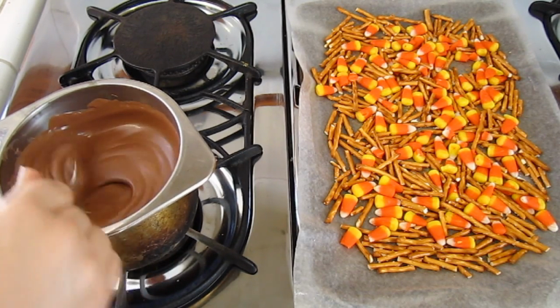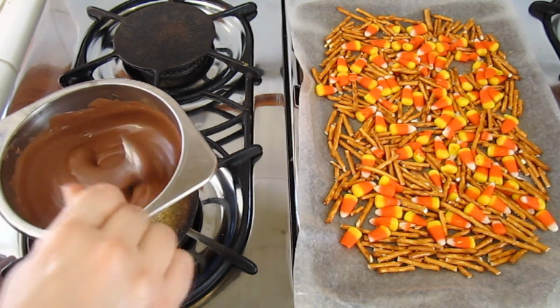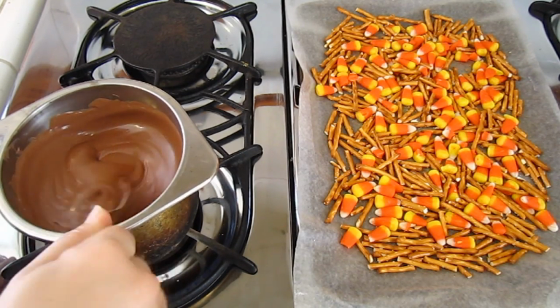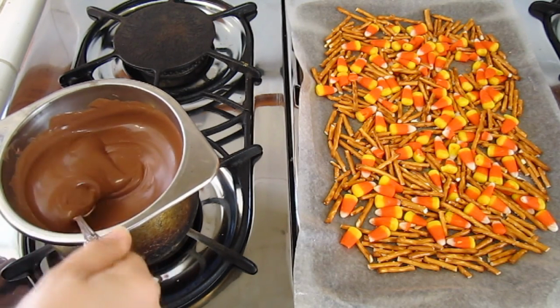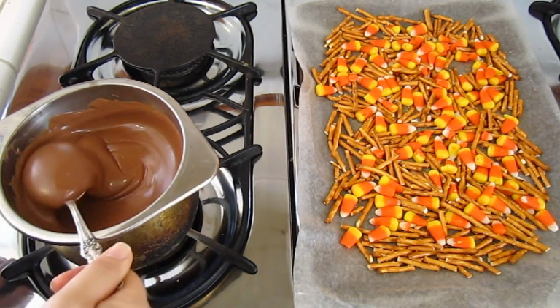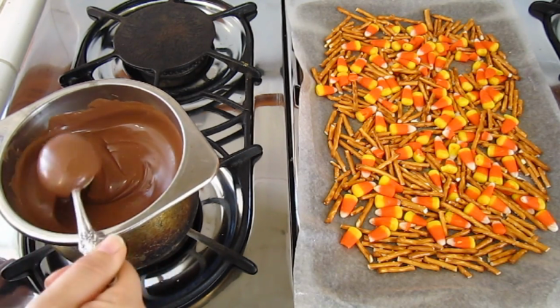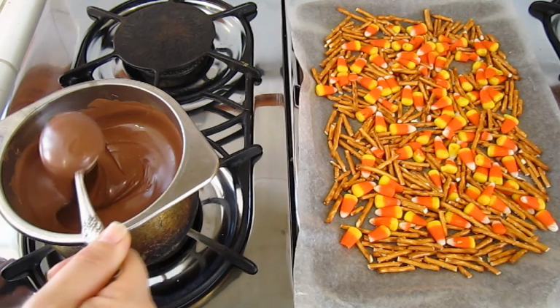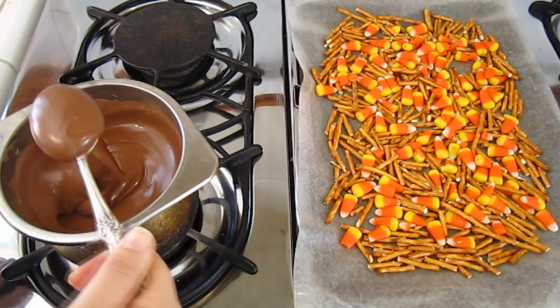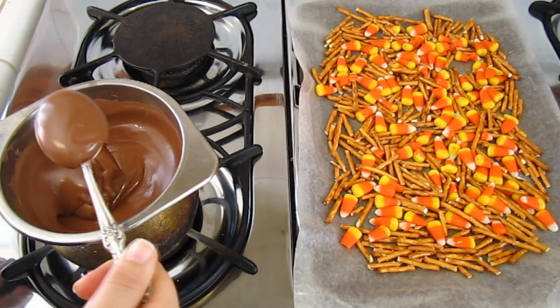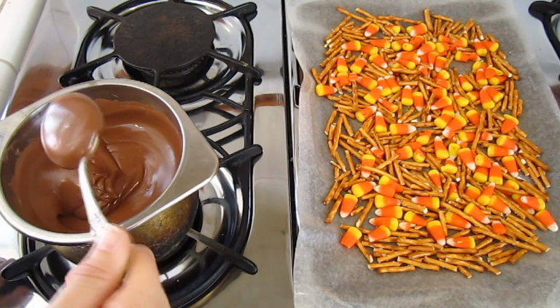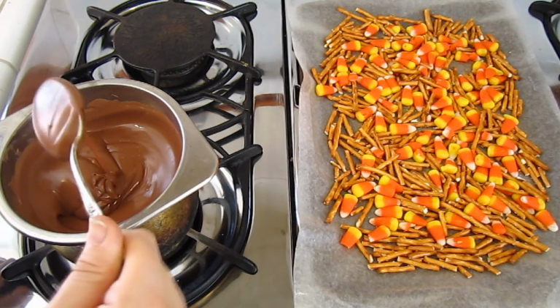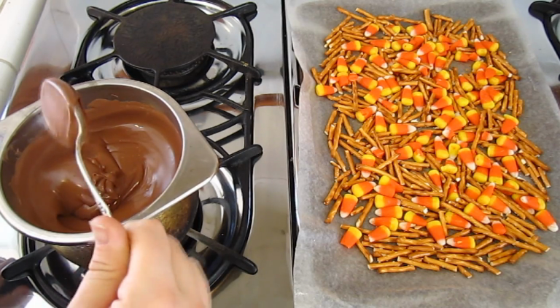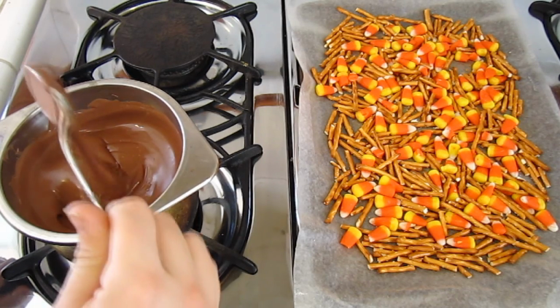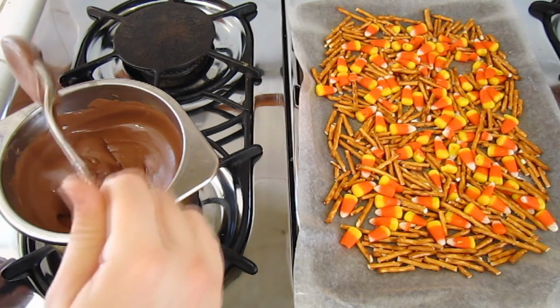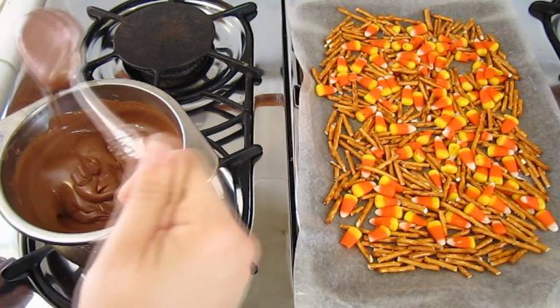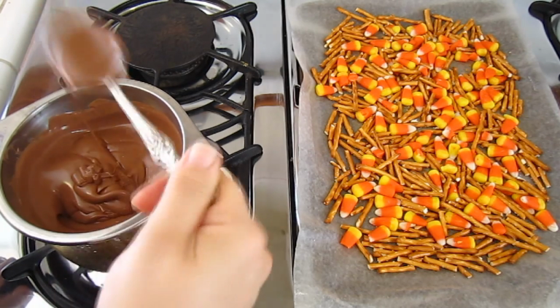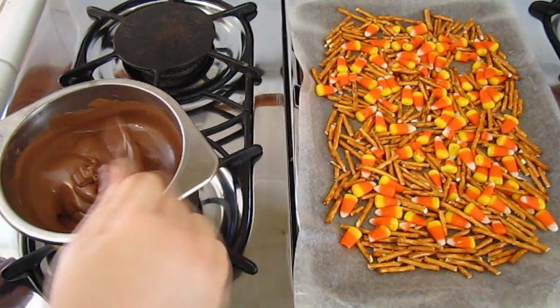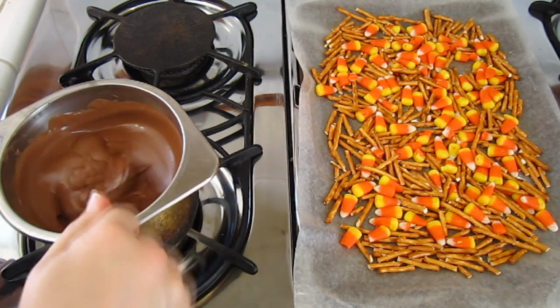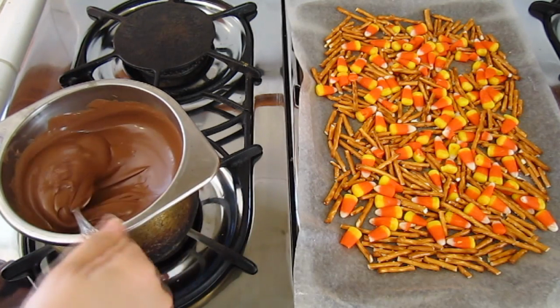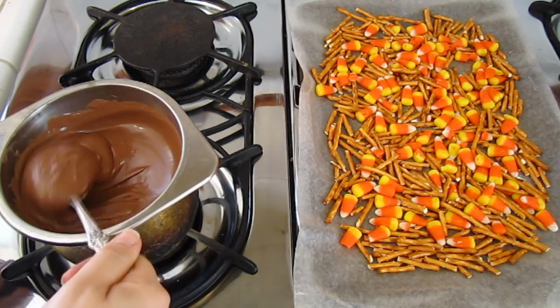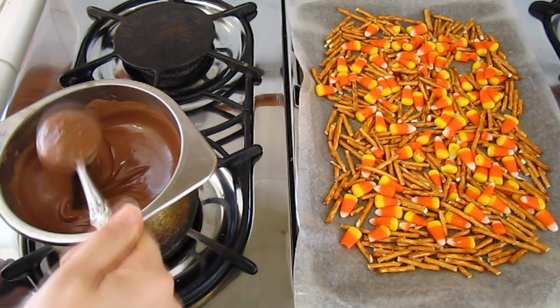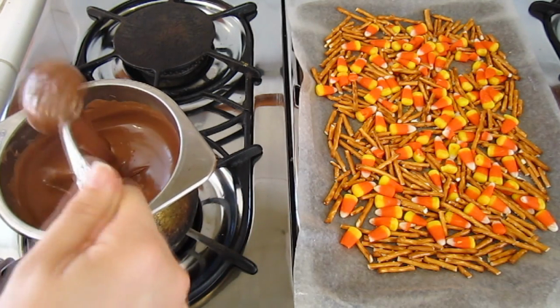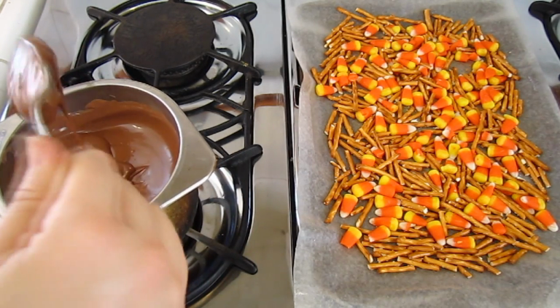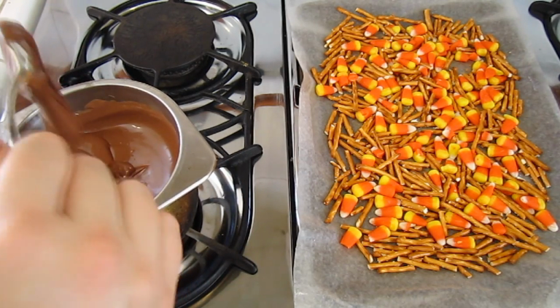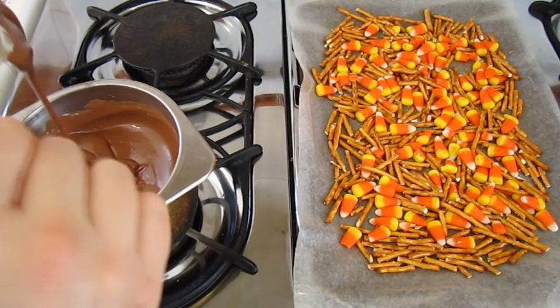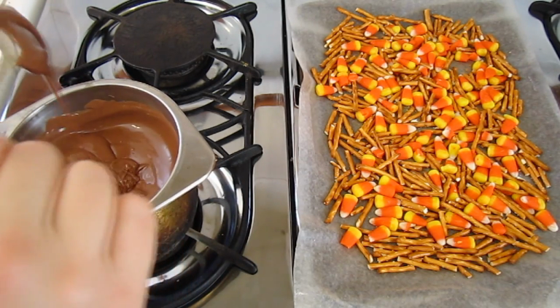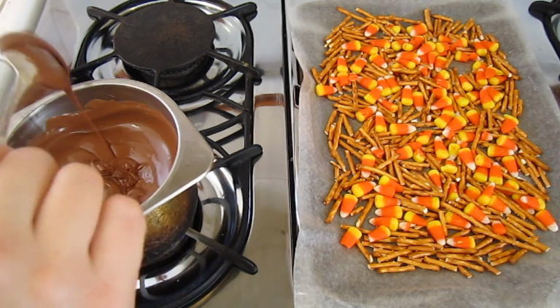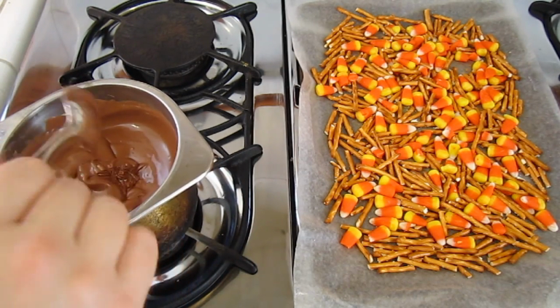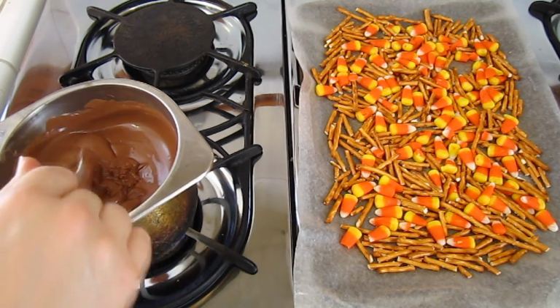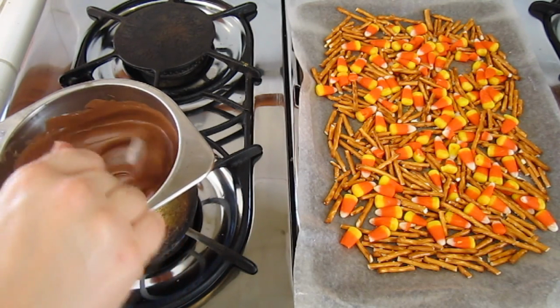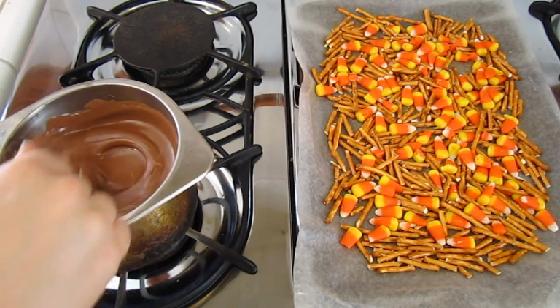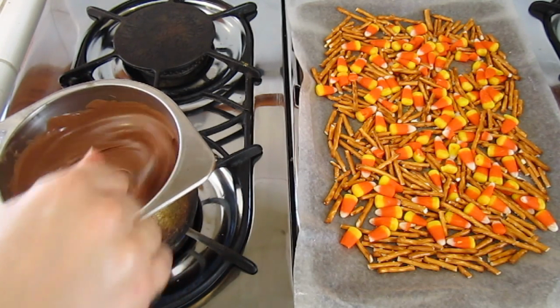Our chocolate is now a beautifully melted concoction.